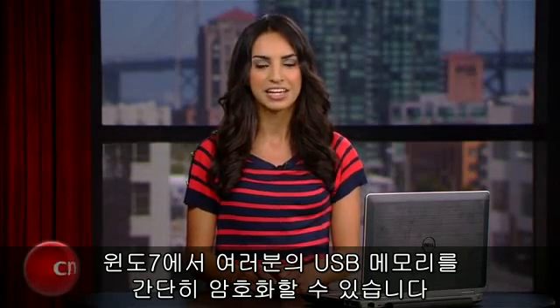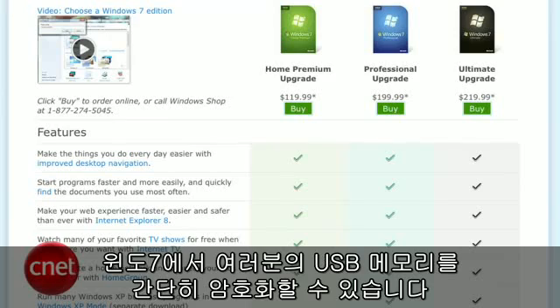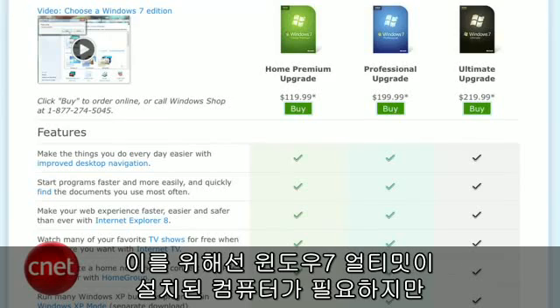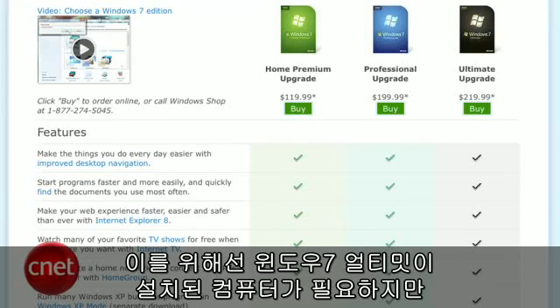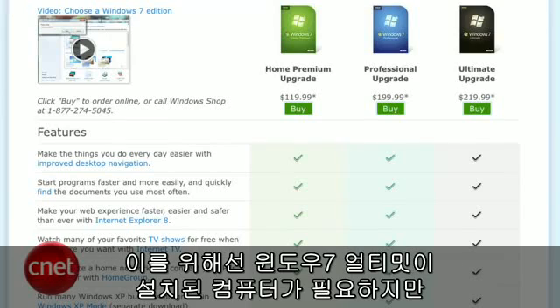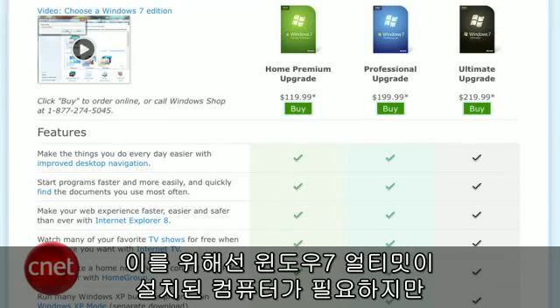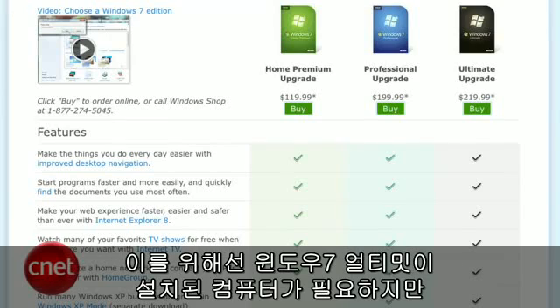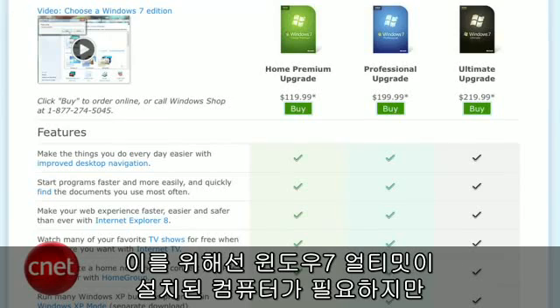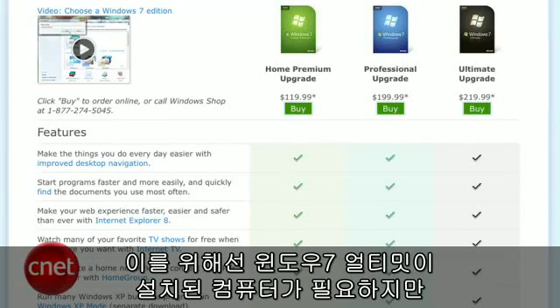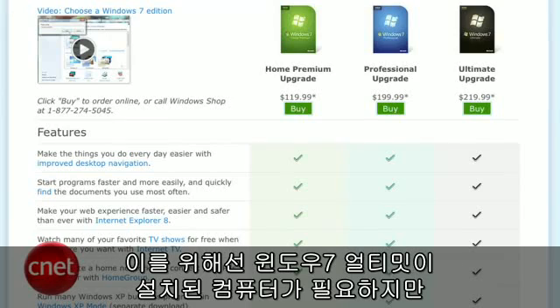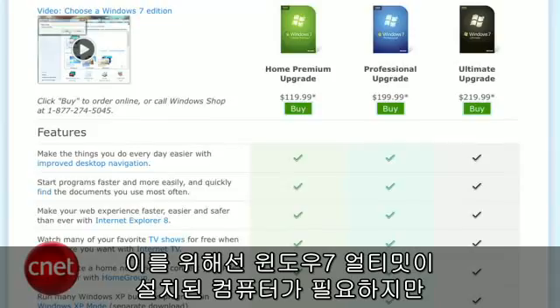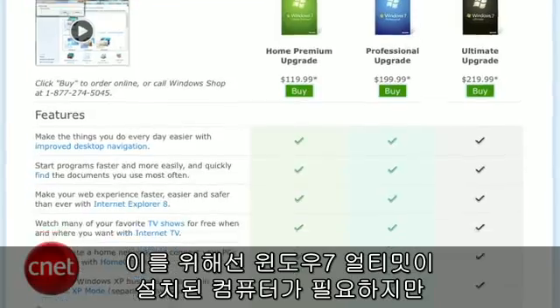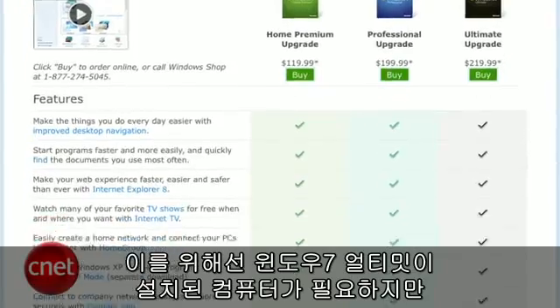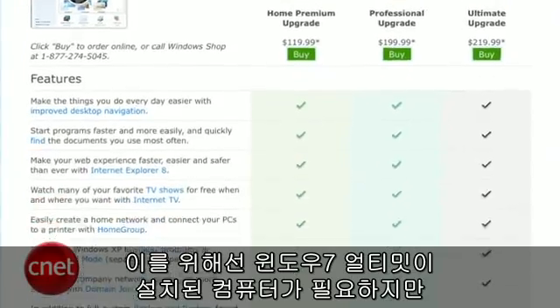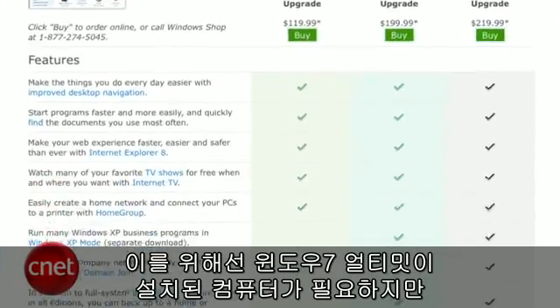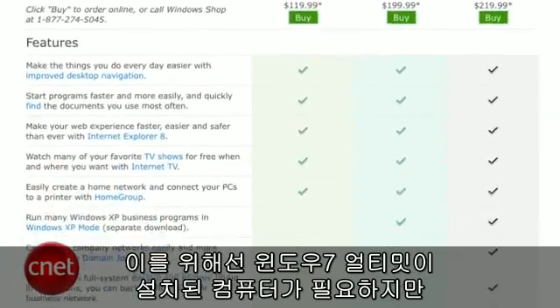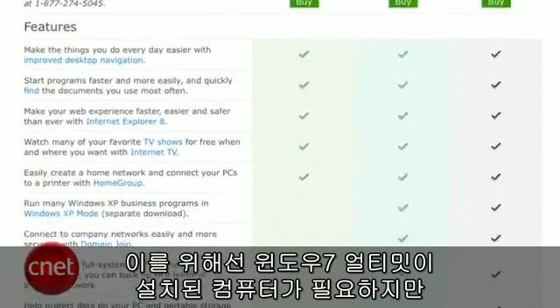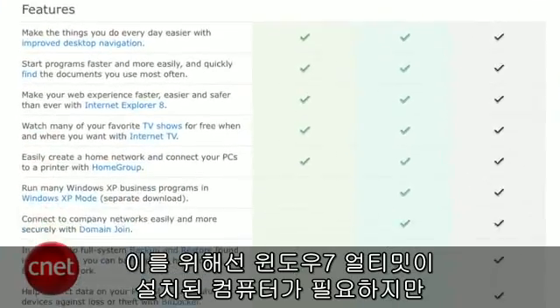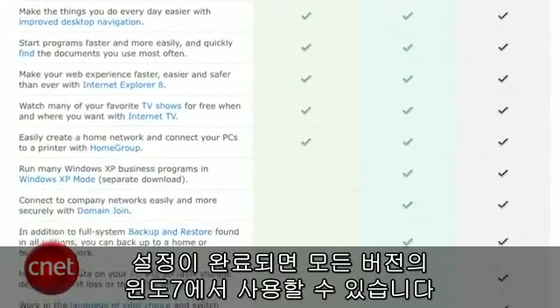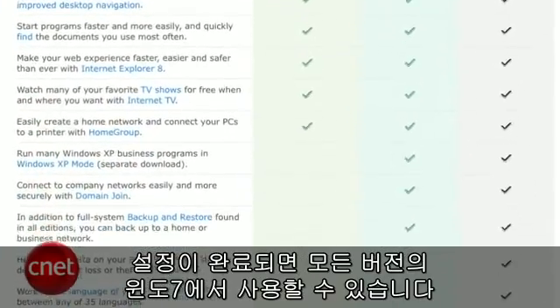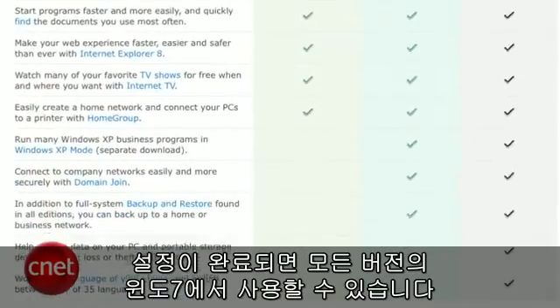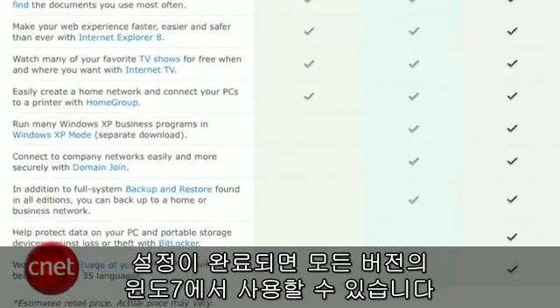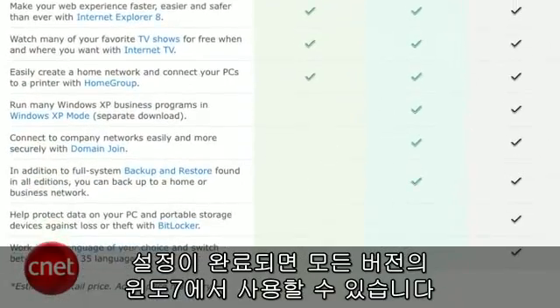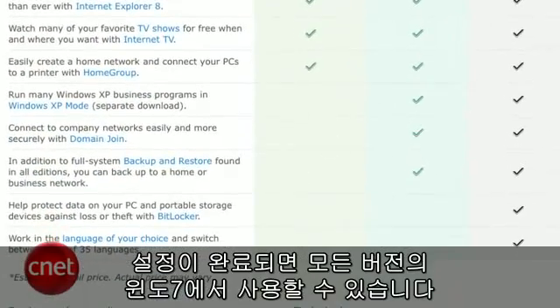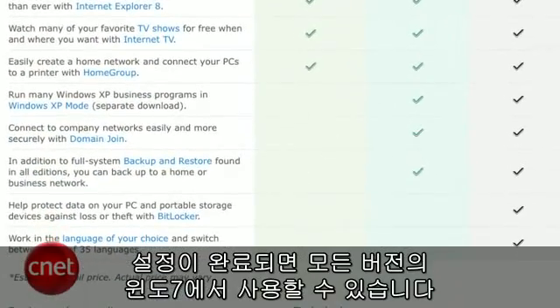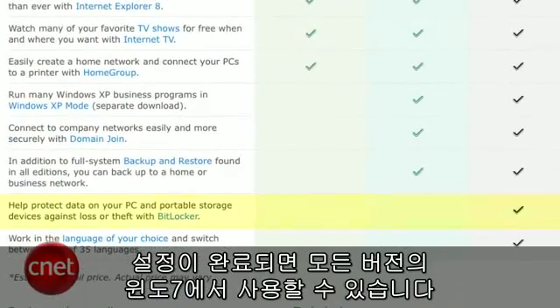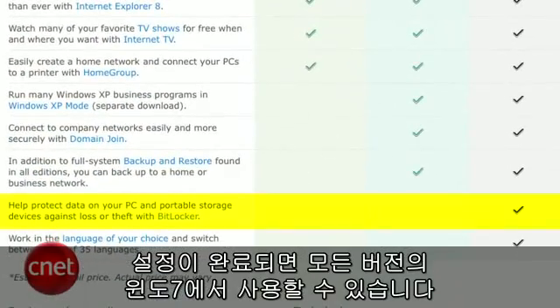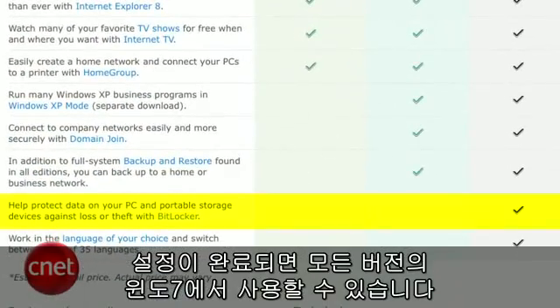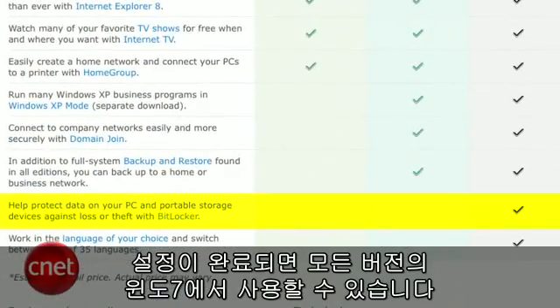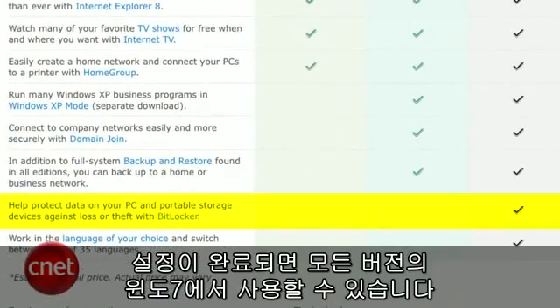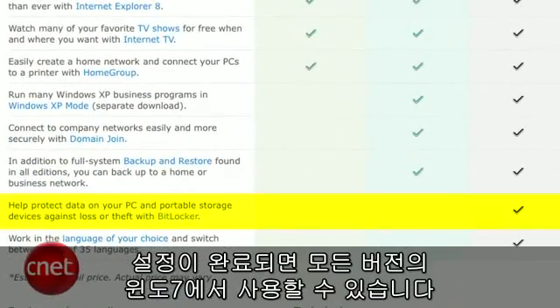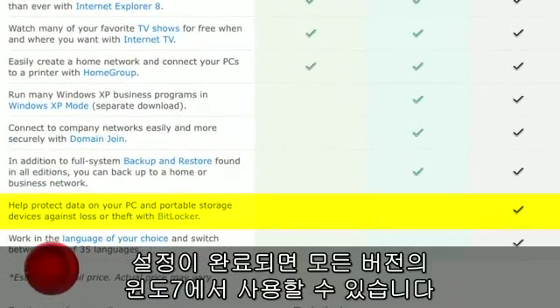You'll need a computer with Windows Ultimate to set this up, but once your drive is configured, you can use it with any version of Windows 7.